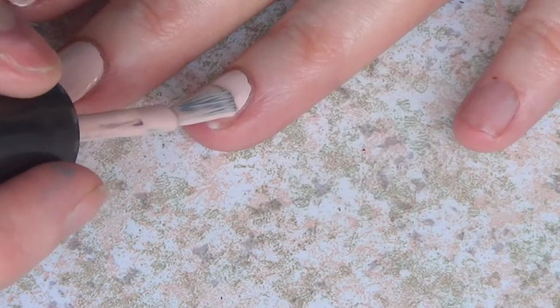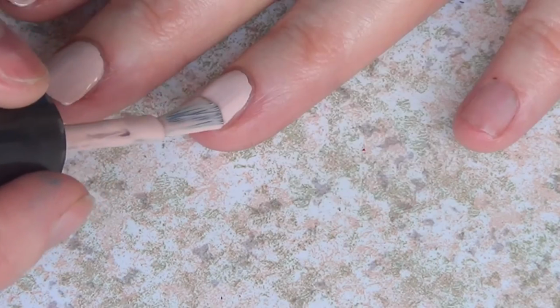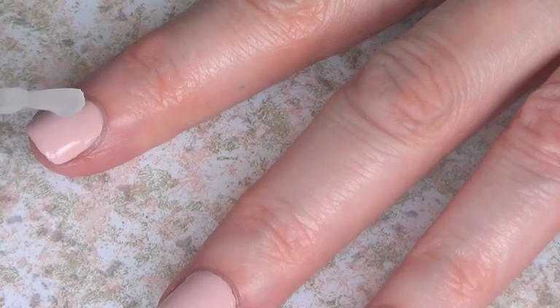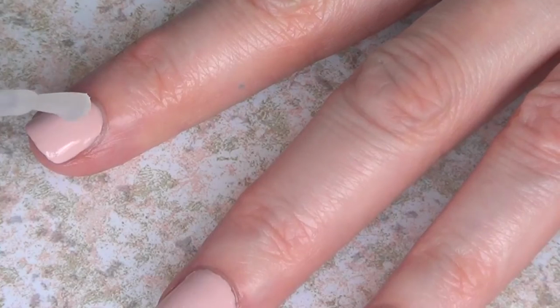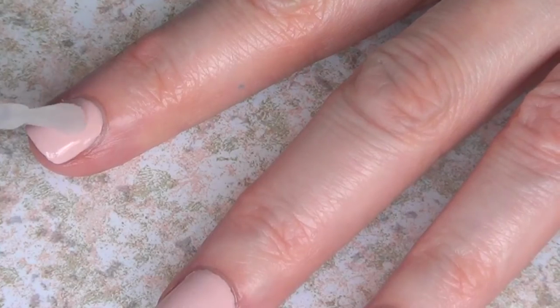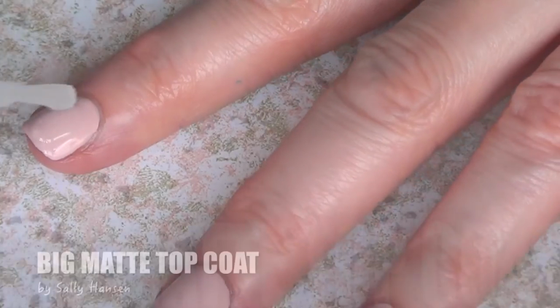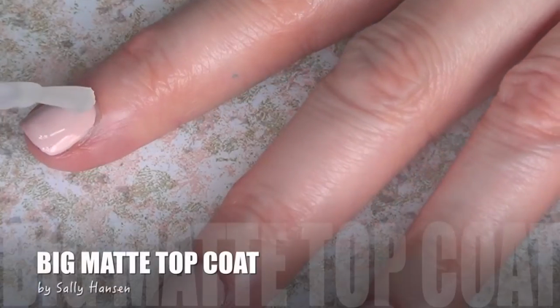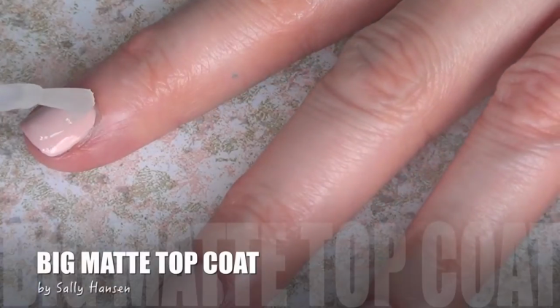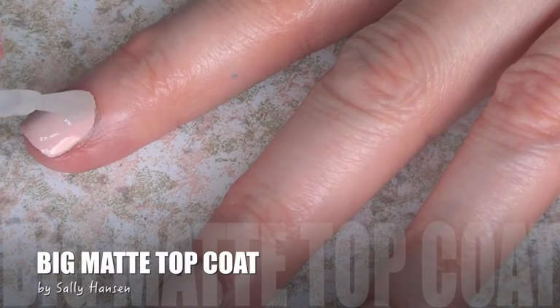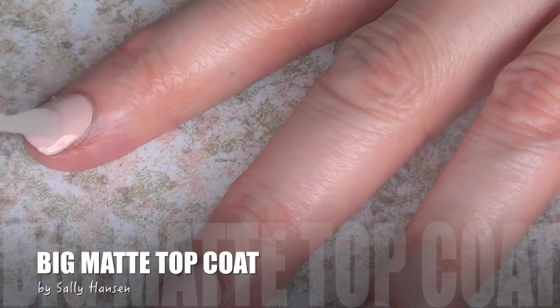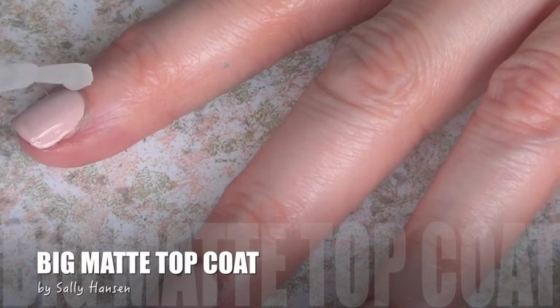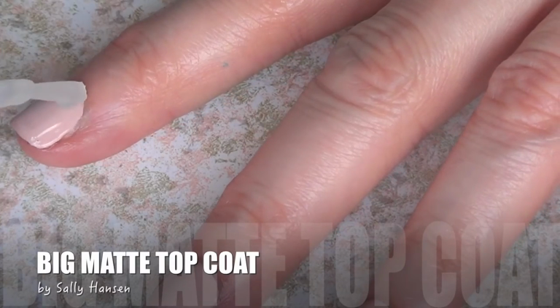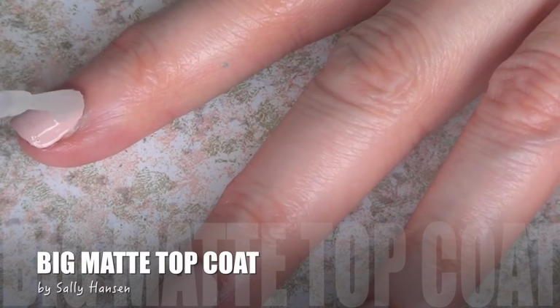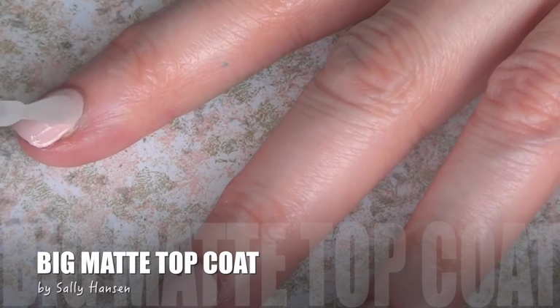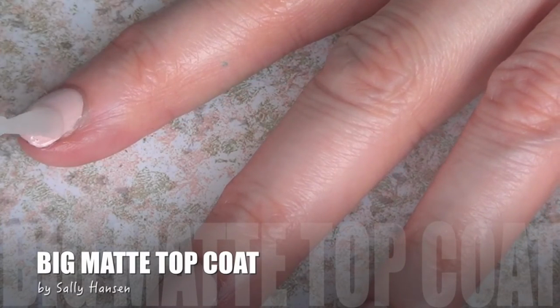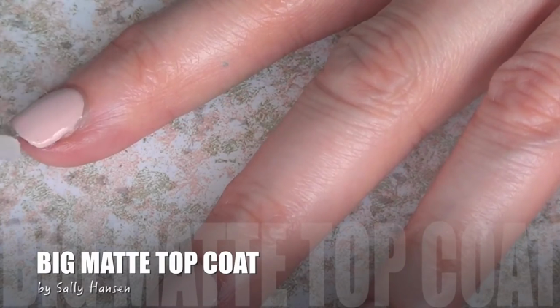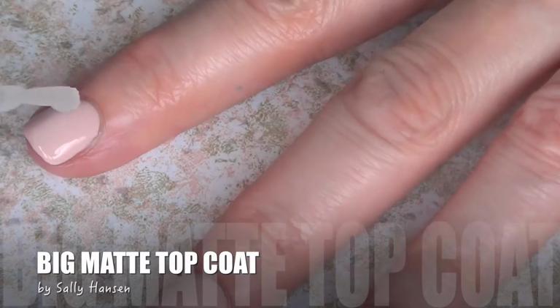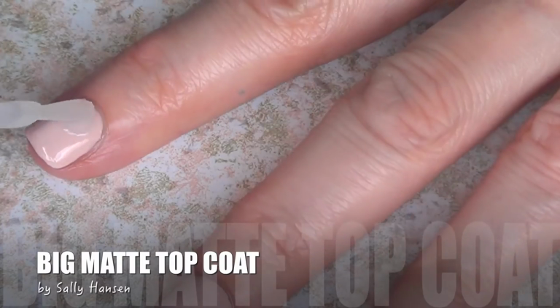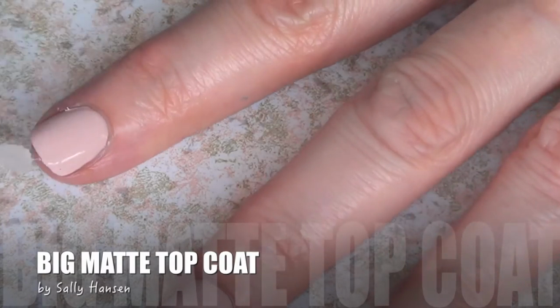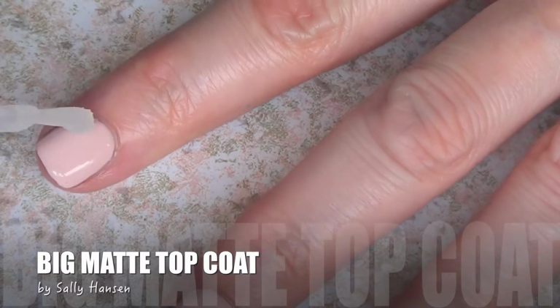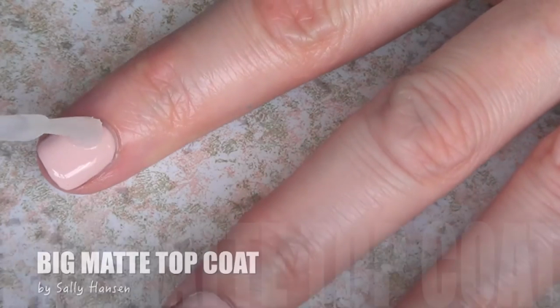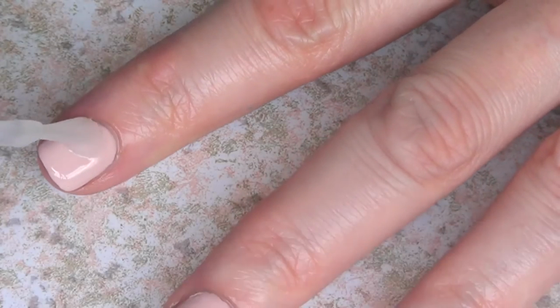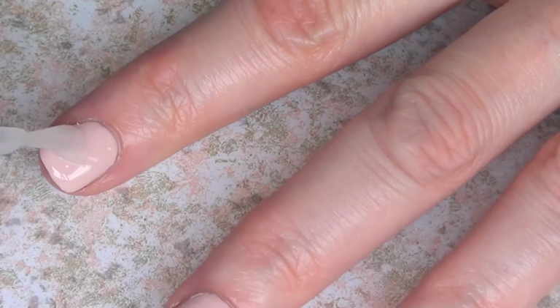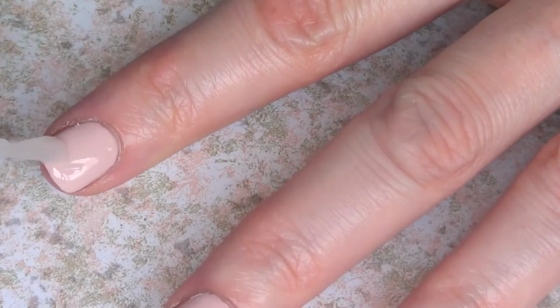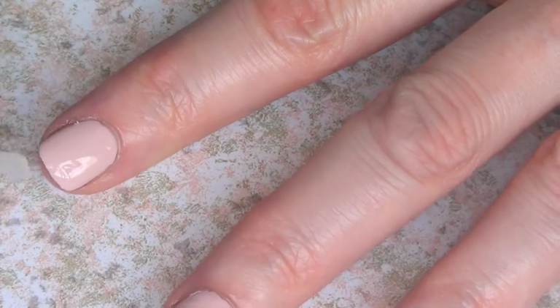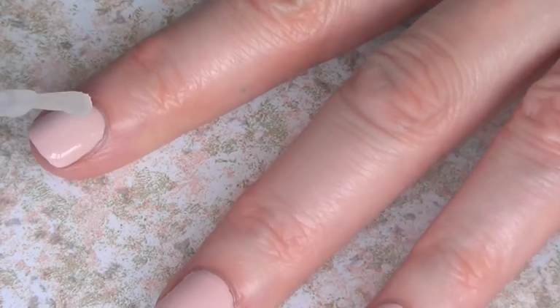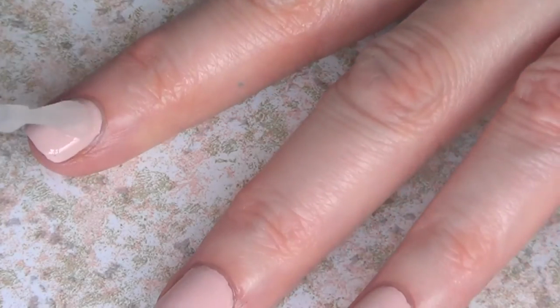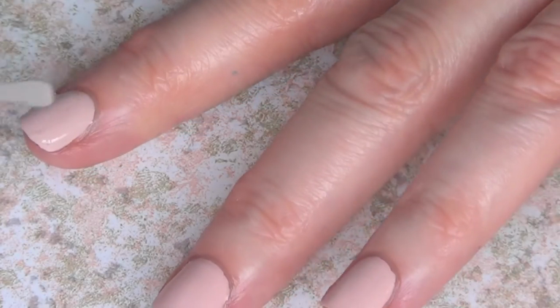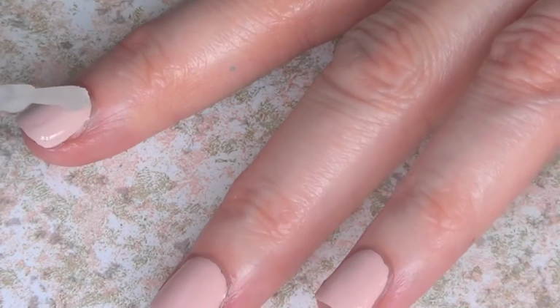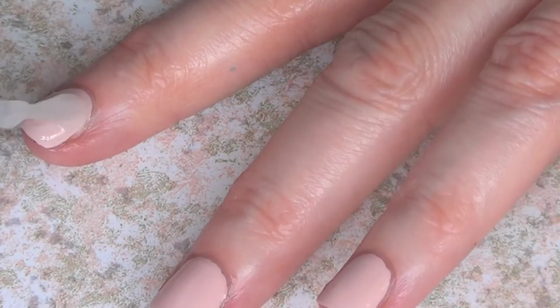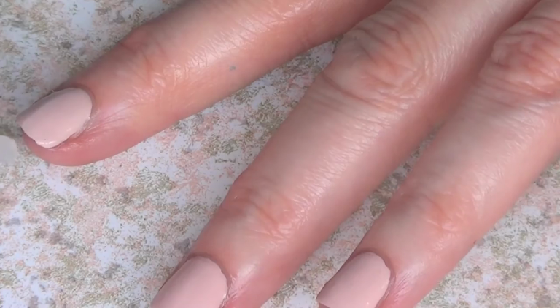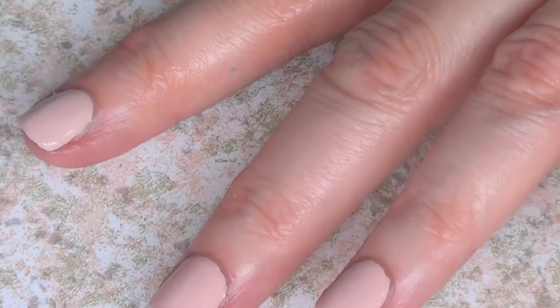Once I have done that and my nails are dry, I'm going to be adding one to two coats of my big matte top coat, and then I'm just going to wait for that to dry.